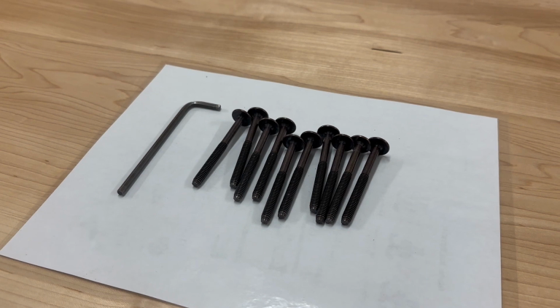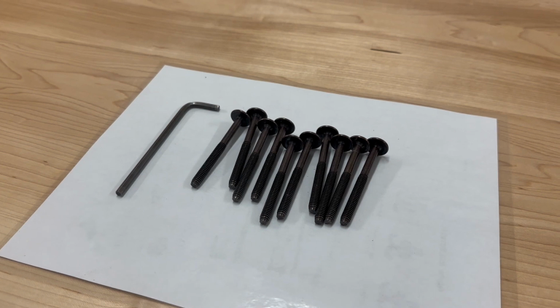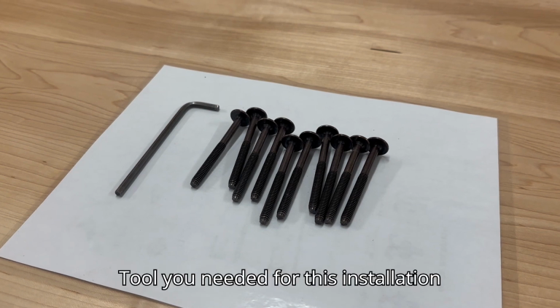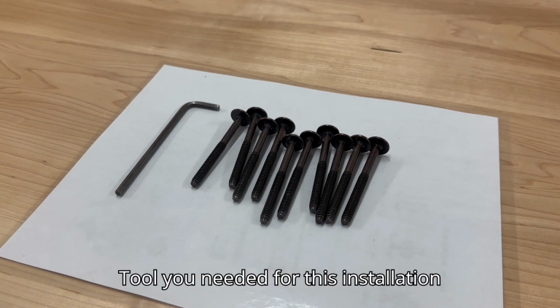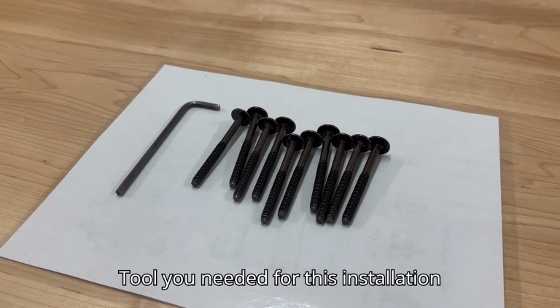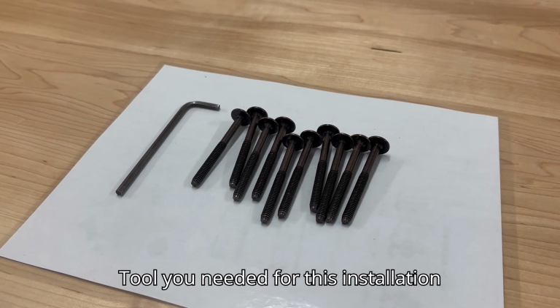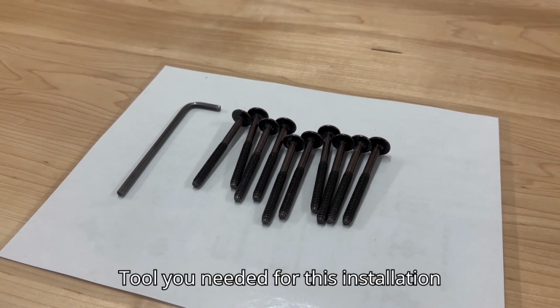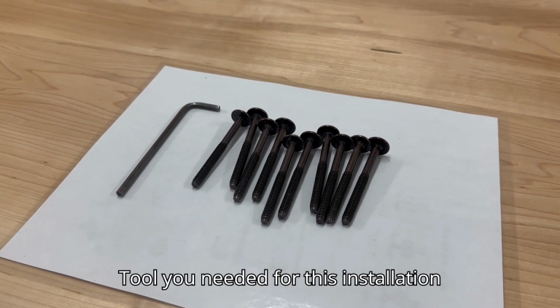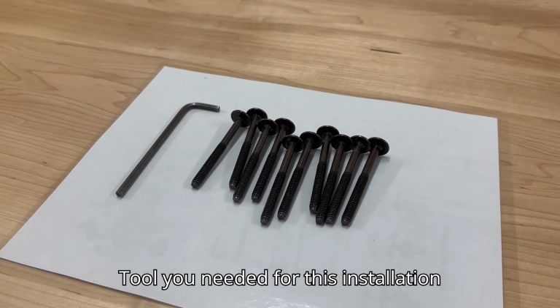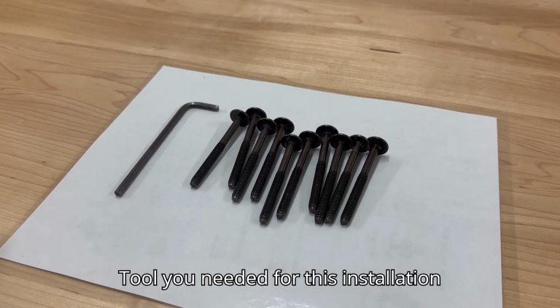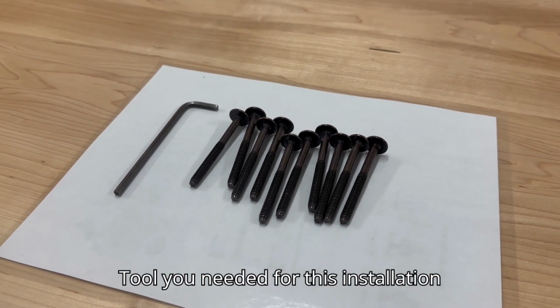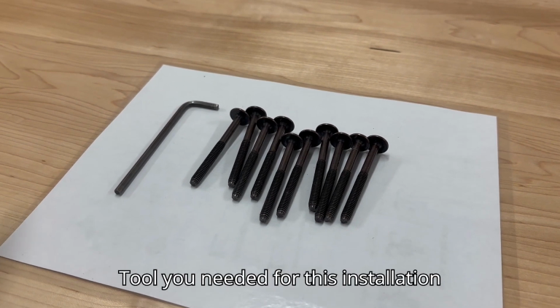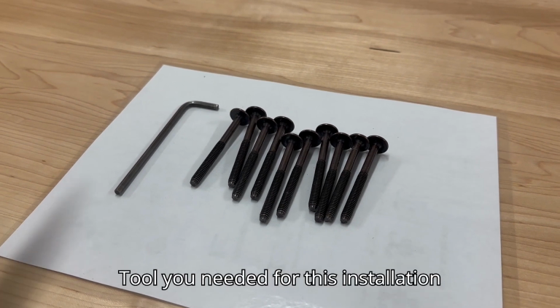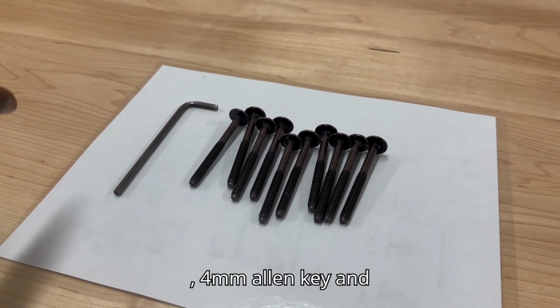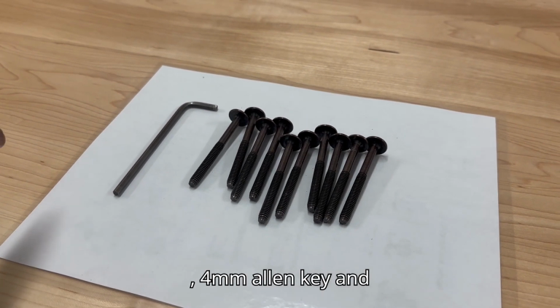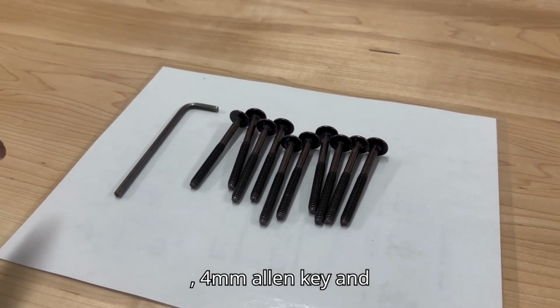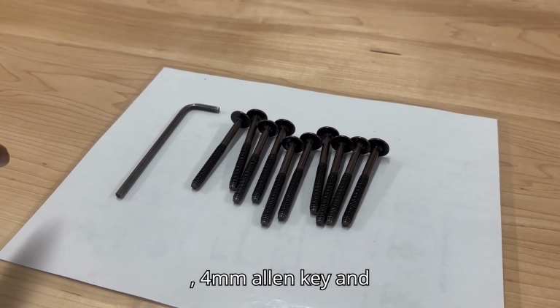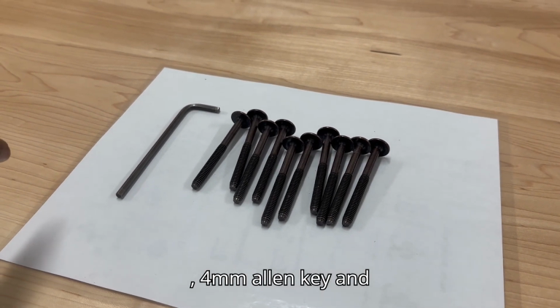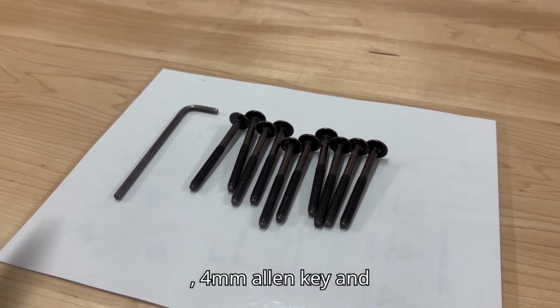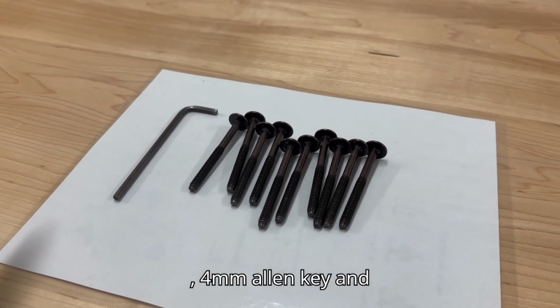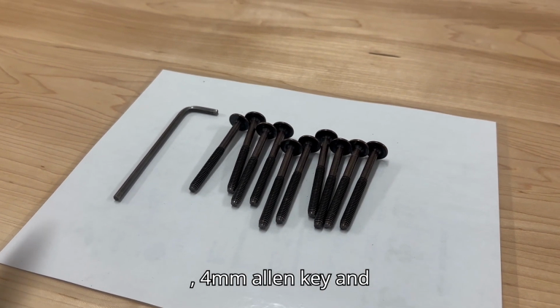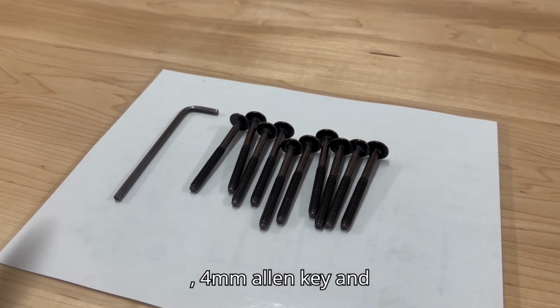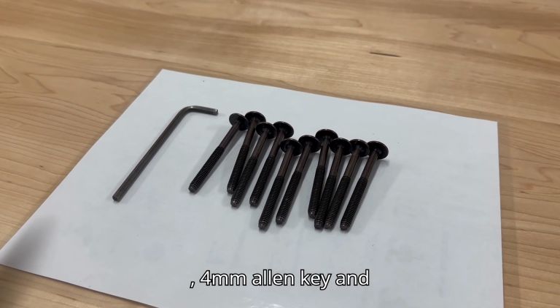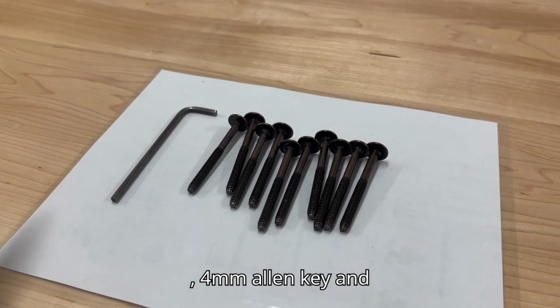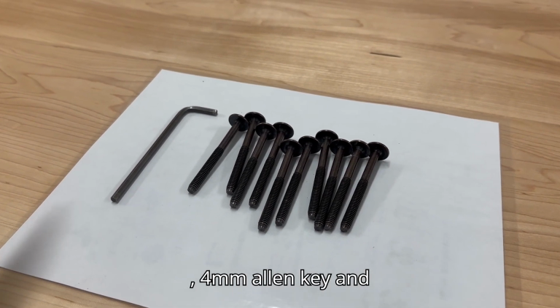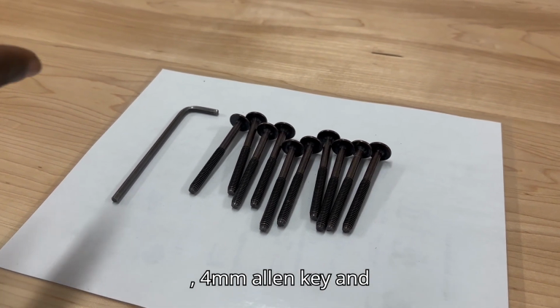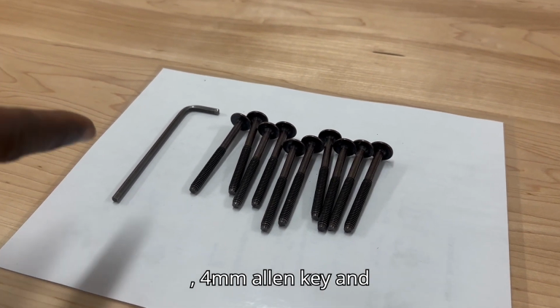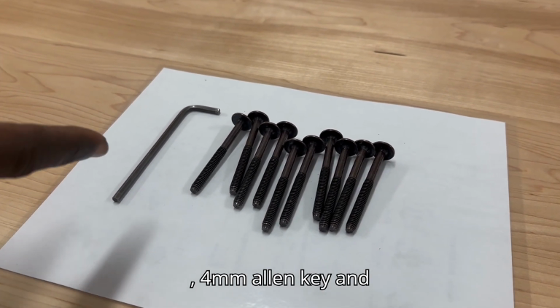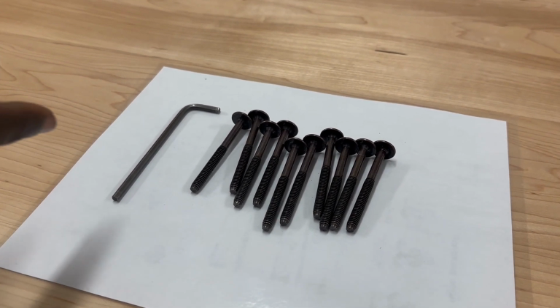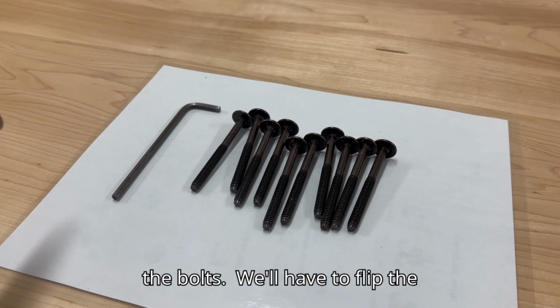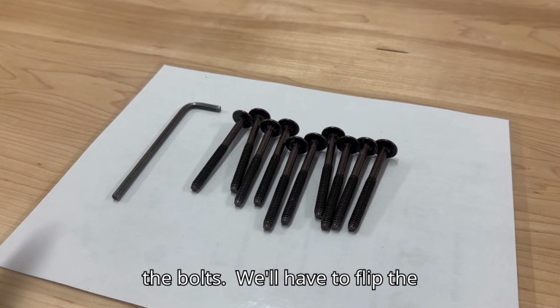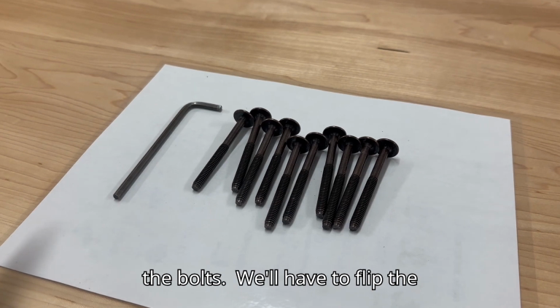Tools needed for this installation: a 4mm Allen key and the bolts.